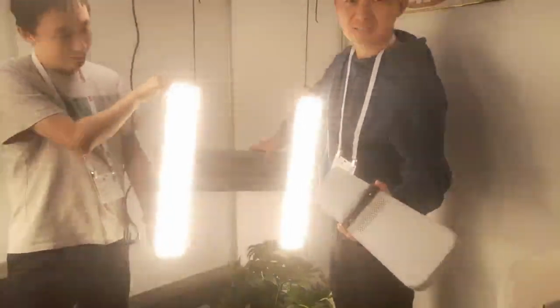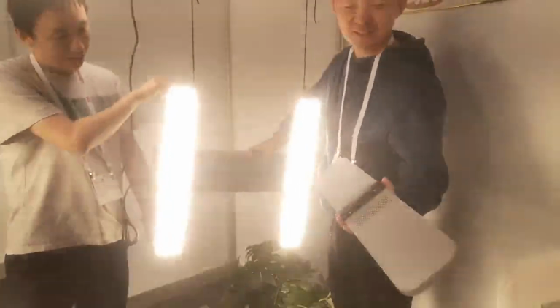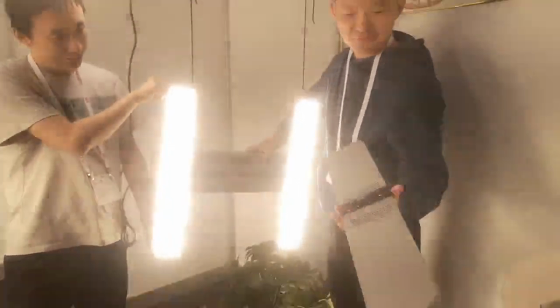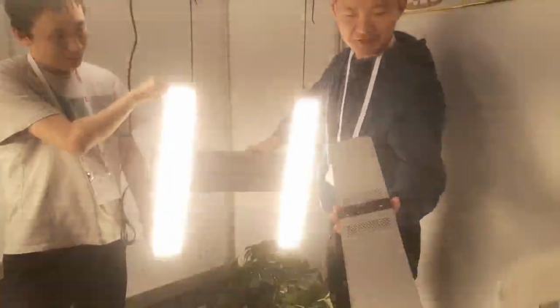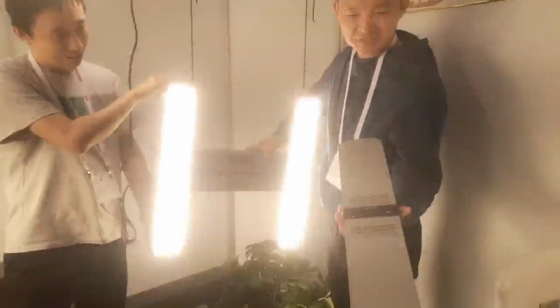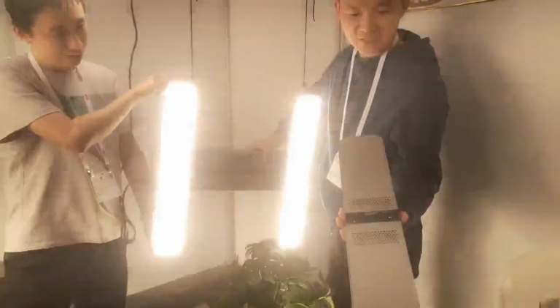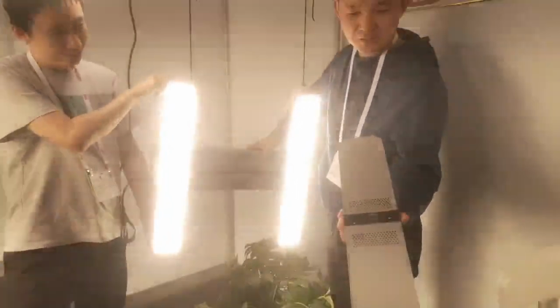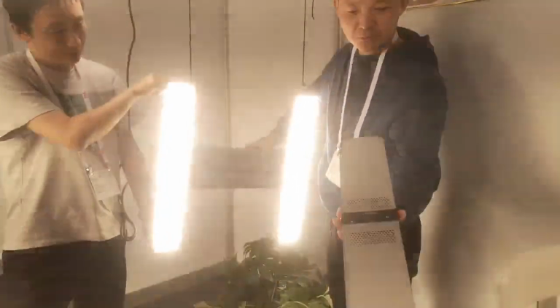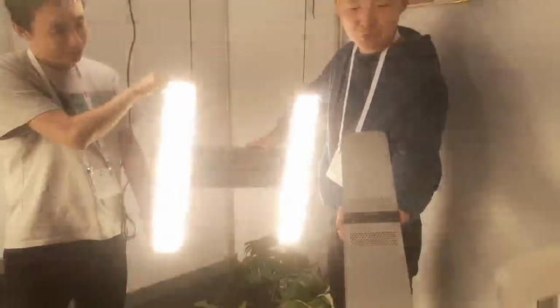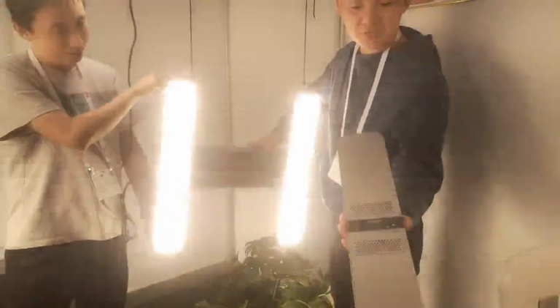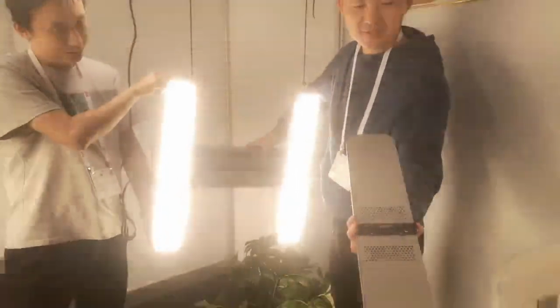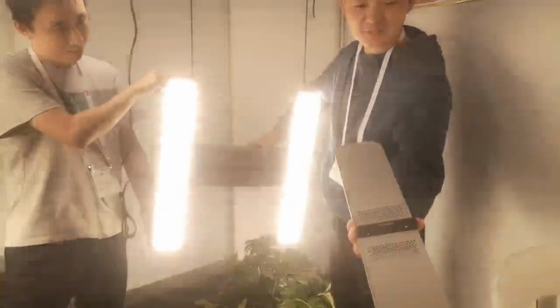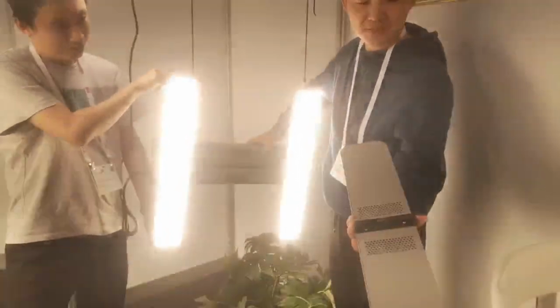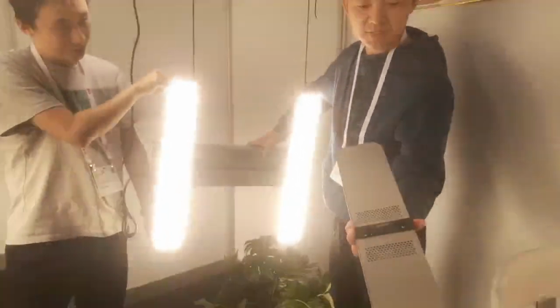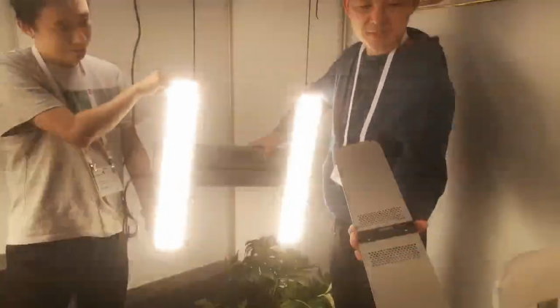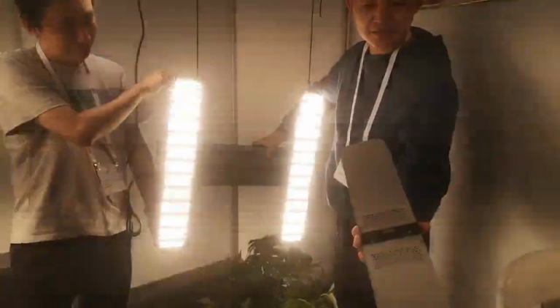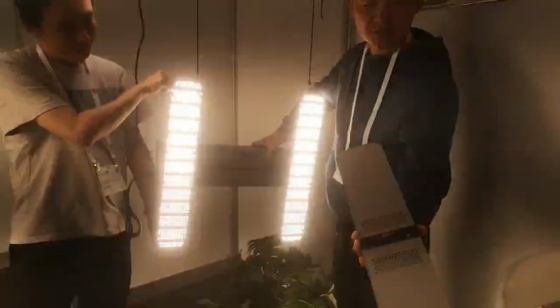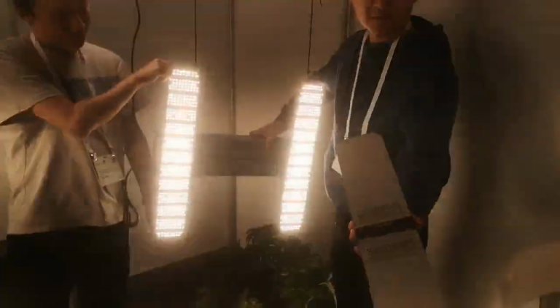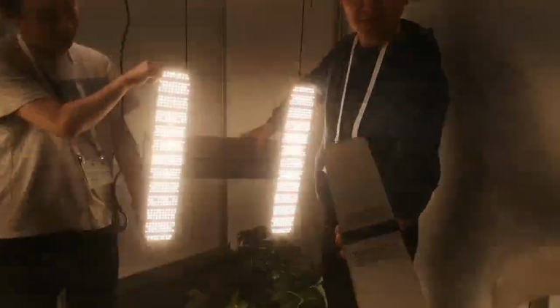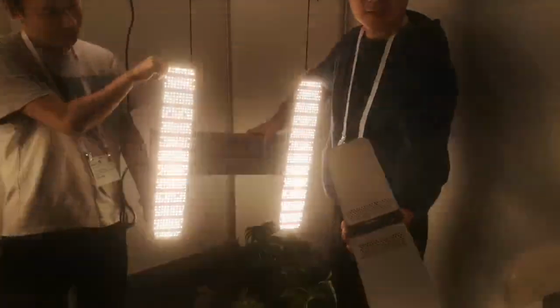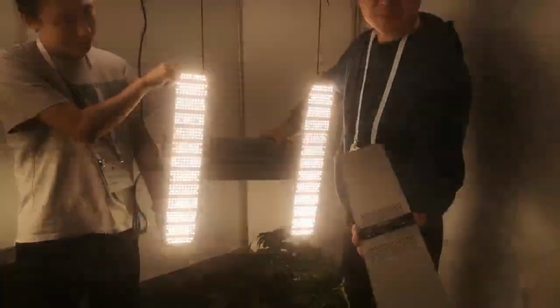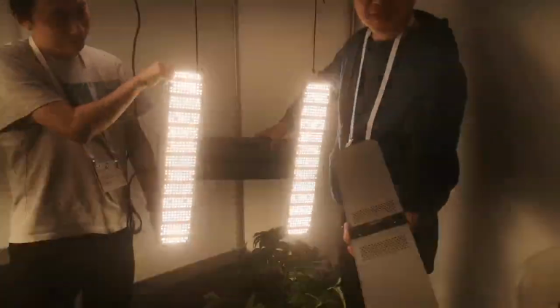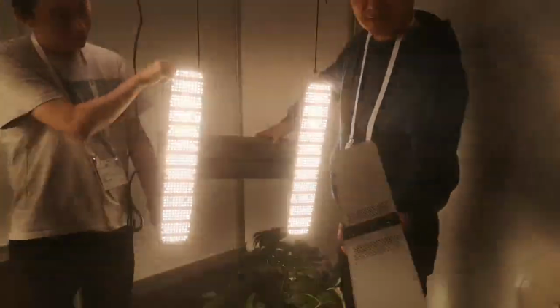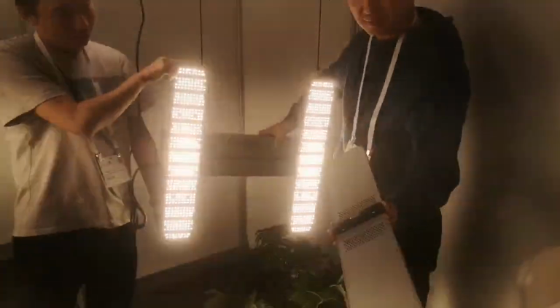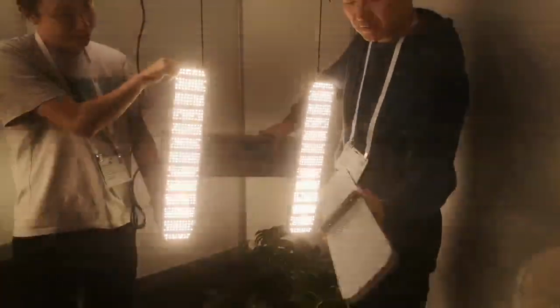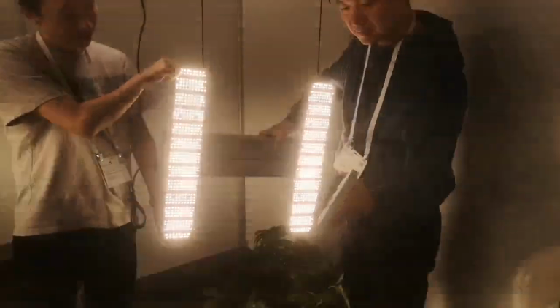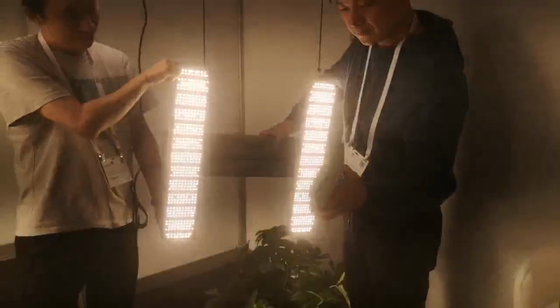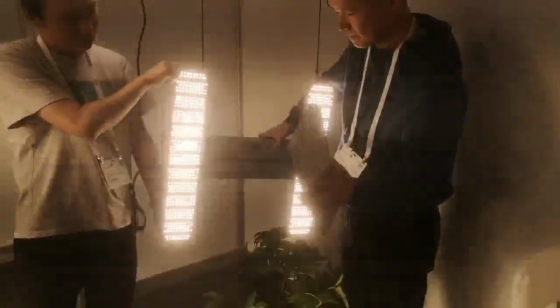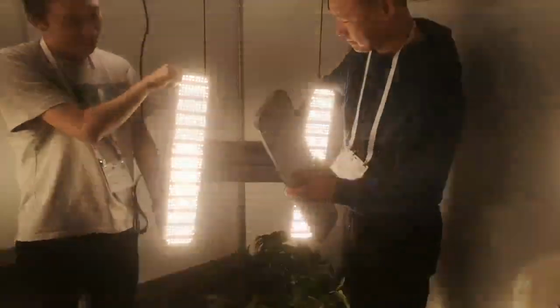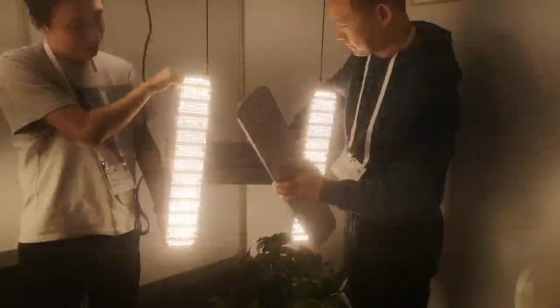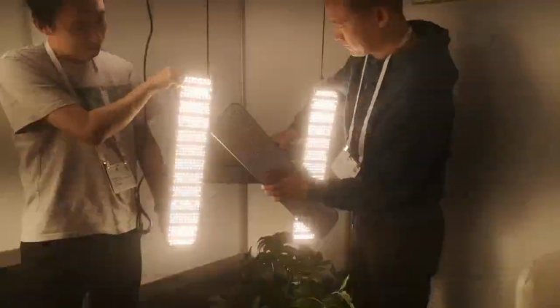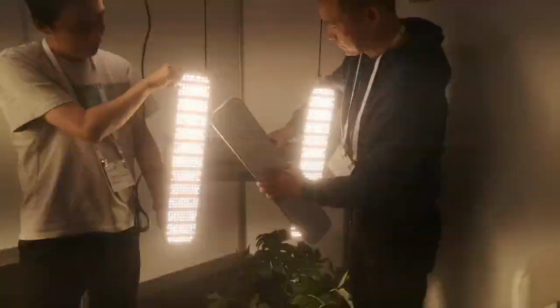It's very easy. You can fix the light bulb now.